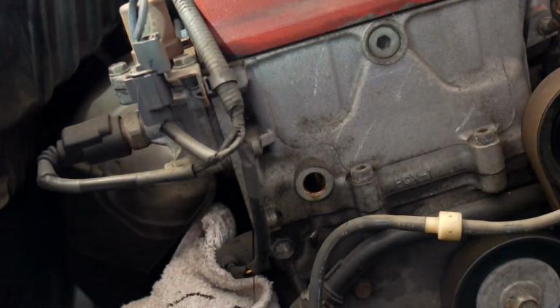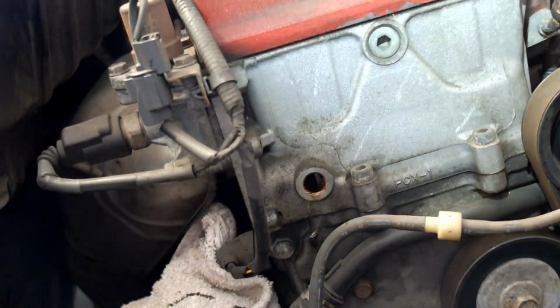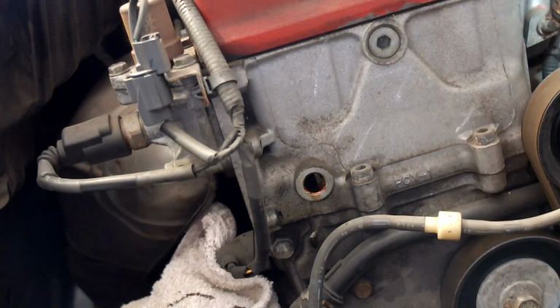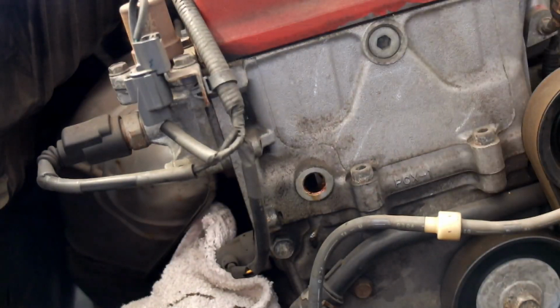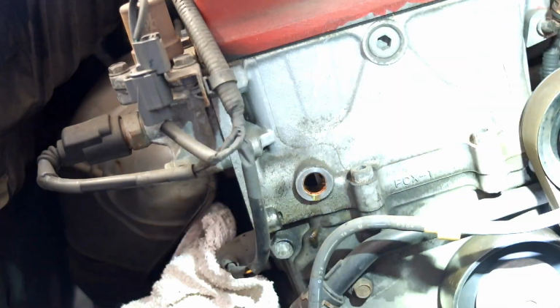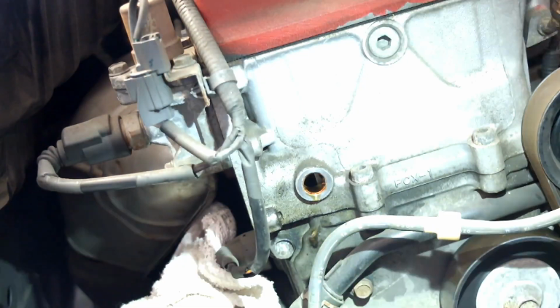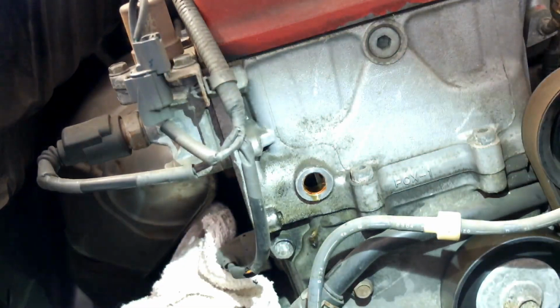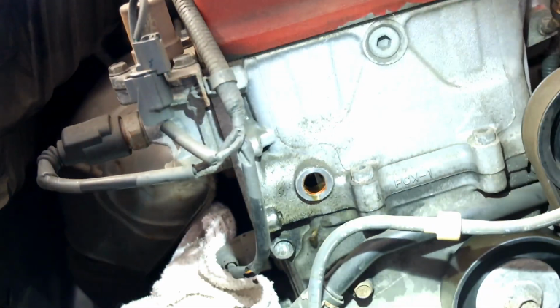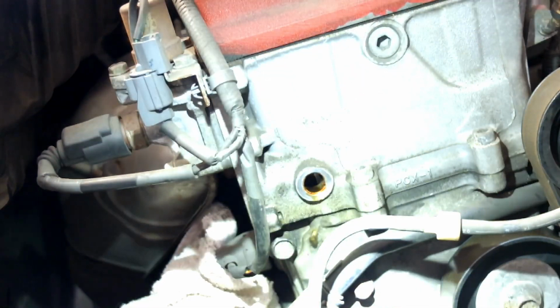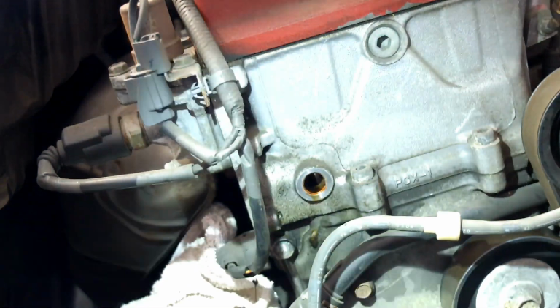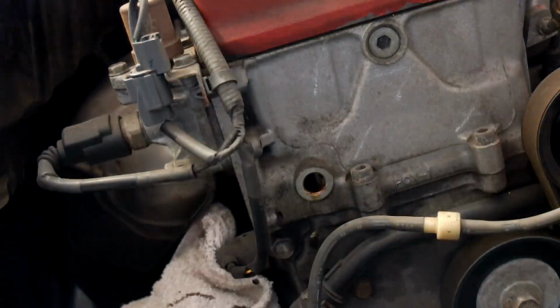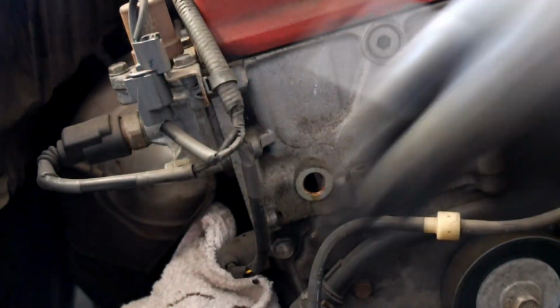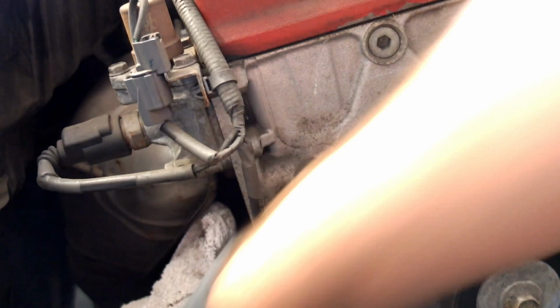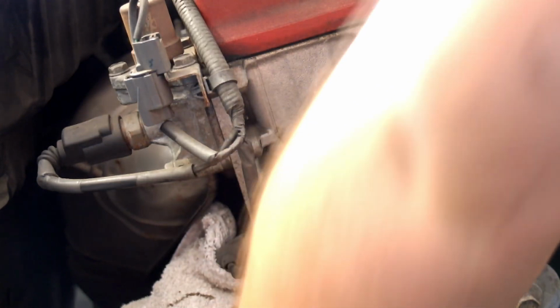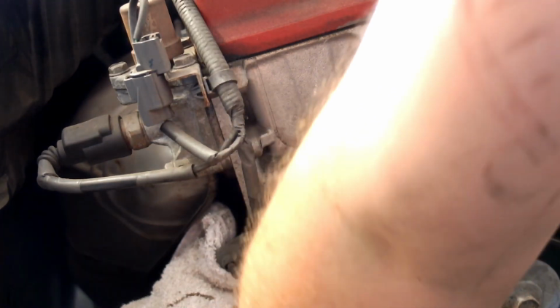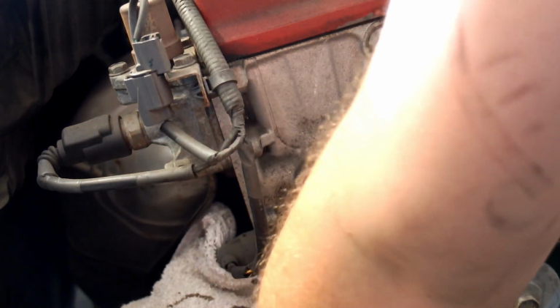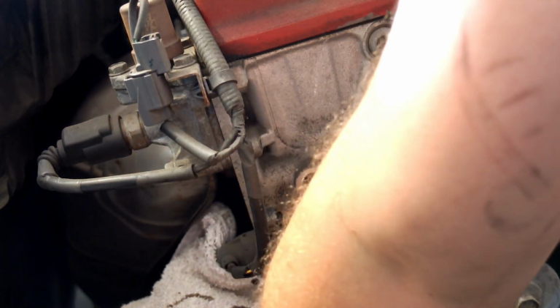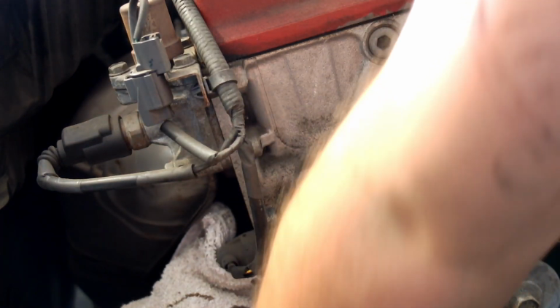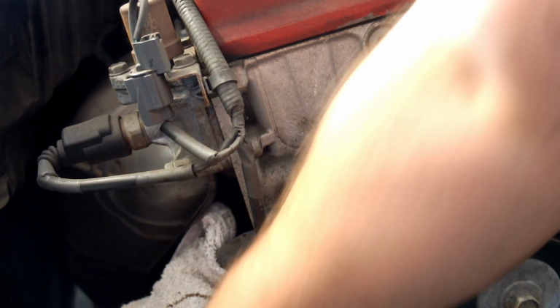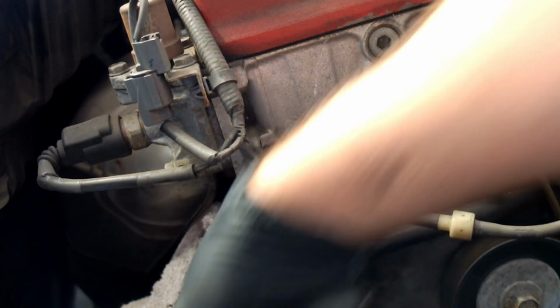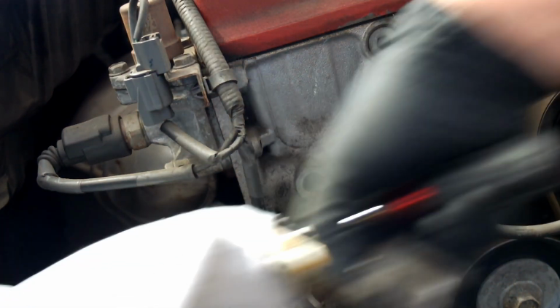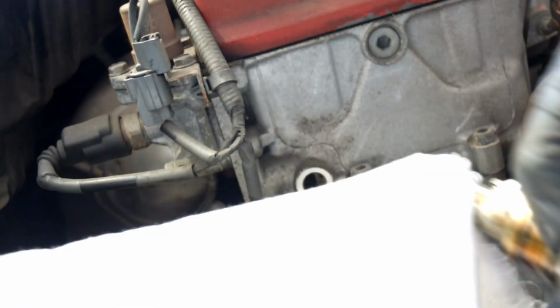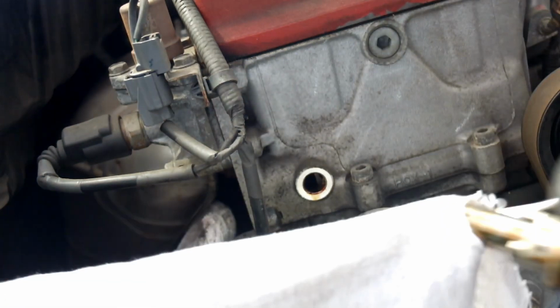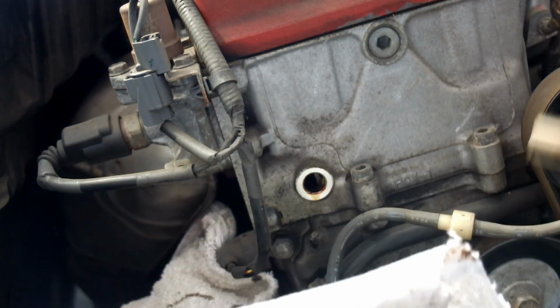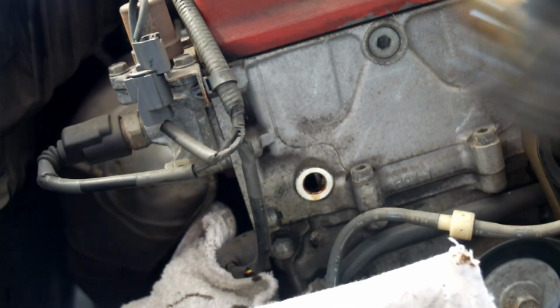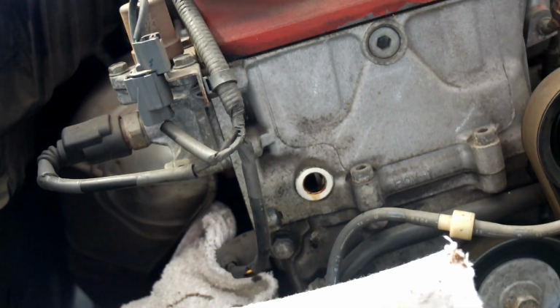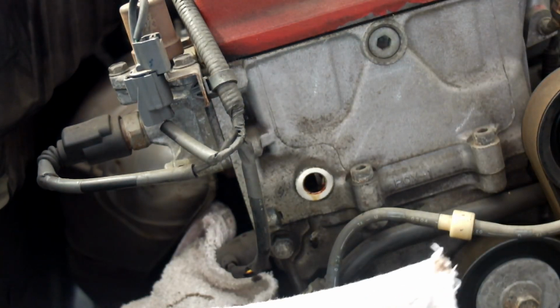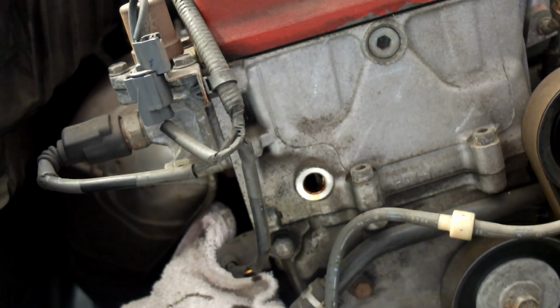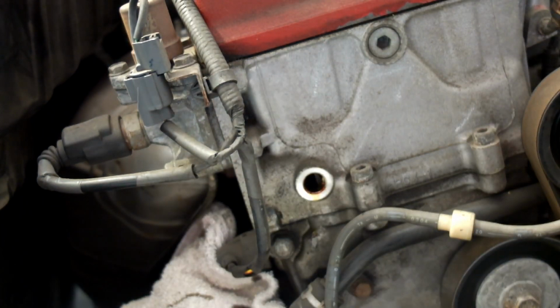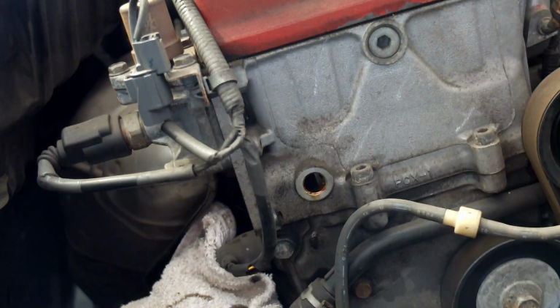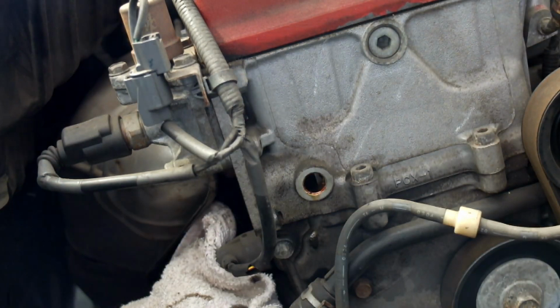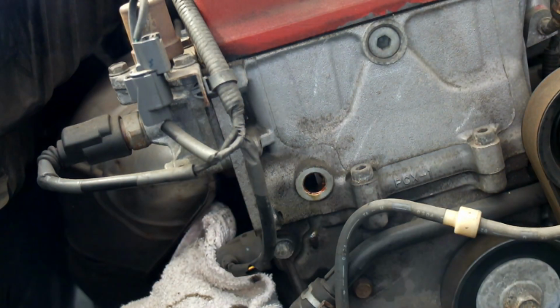Now we successfully remove the TCT from the cylinder head, and we can replace it.